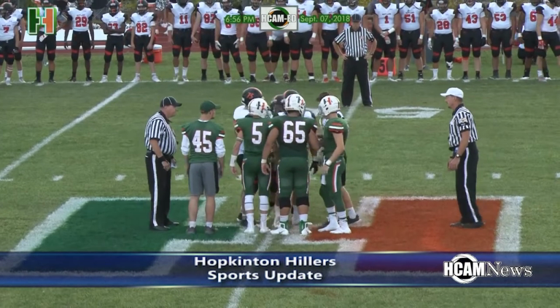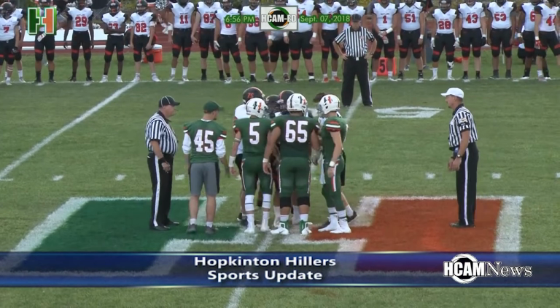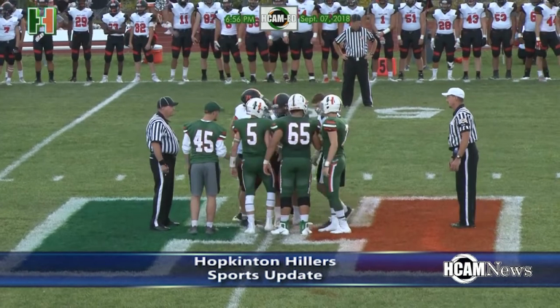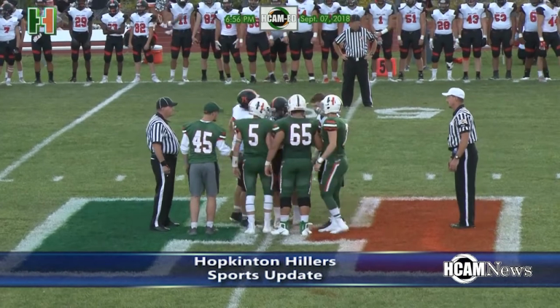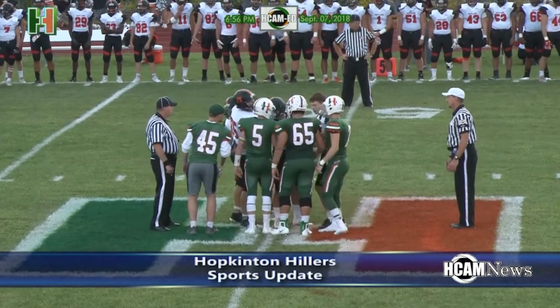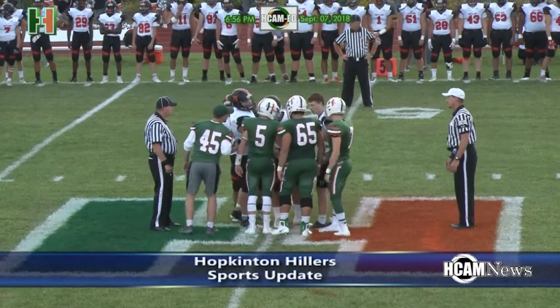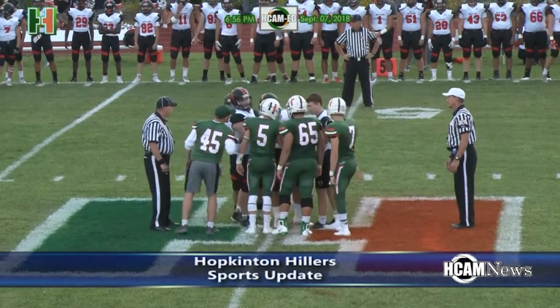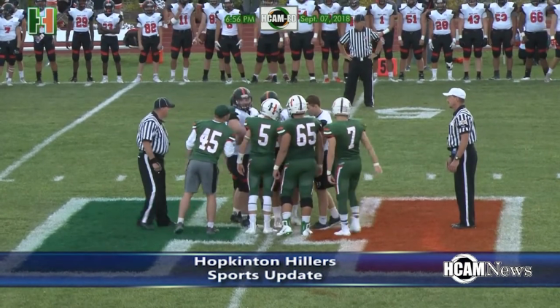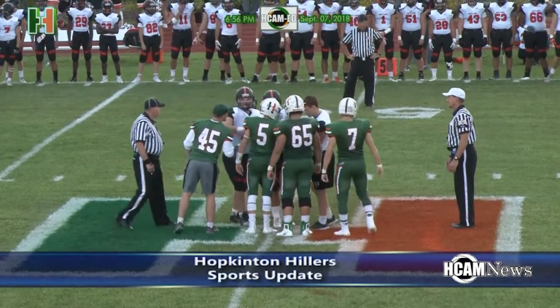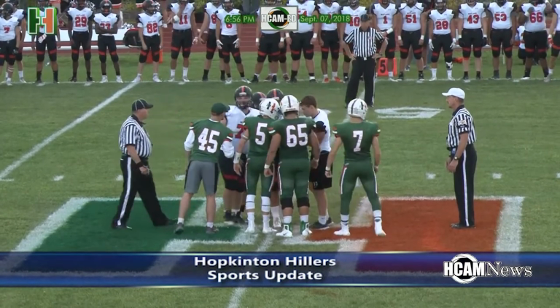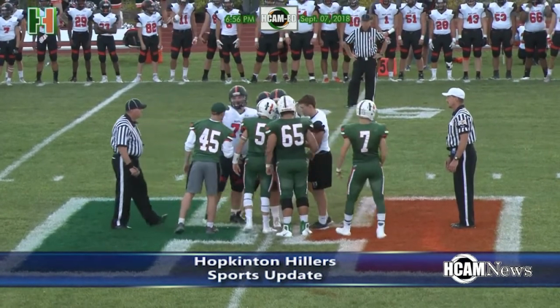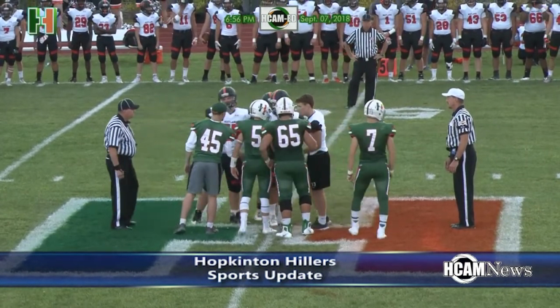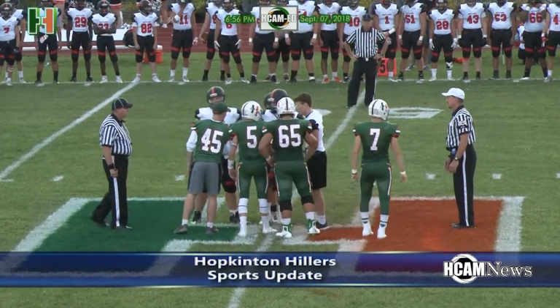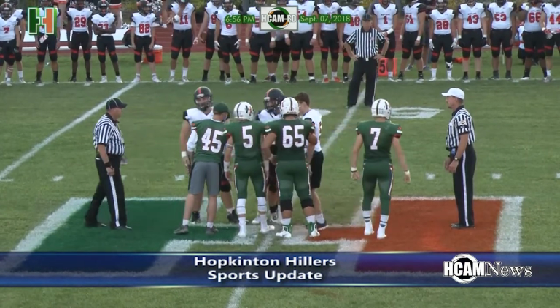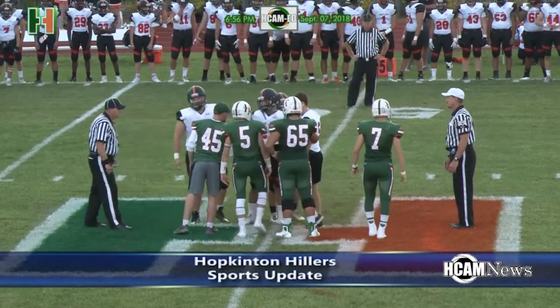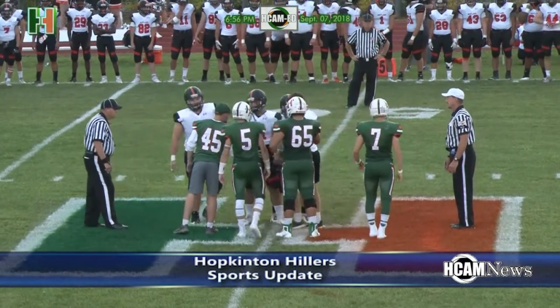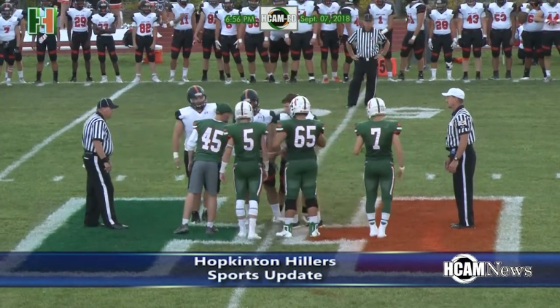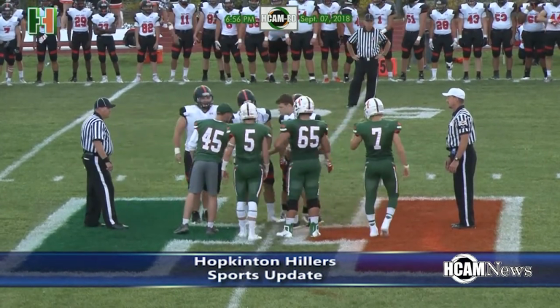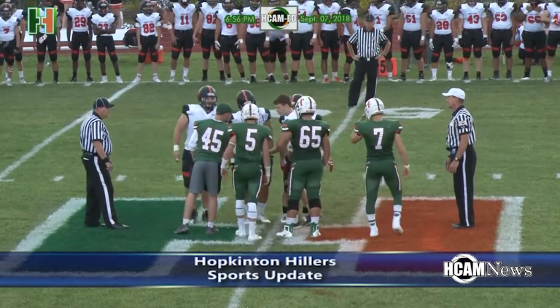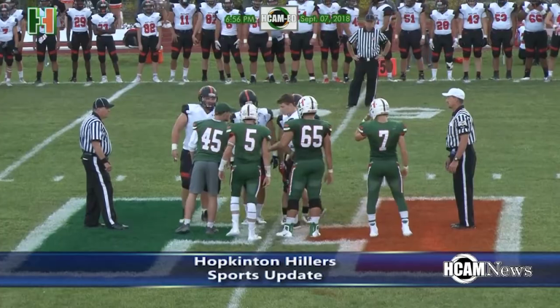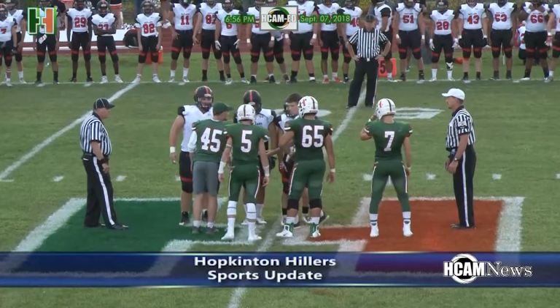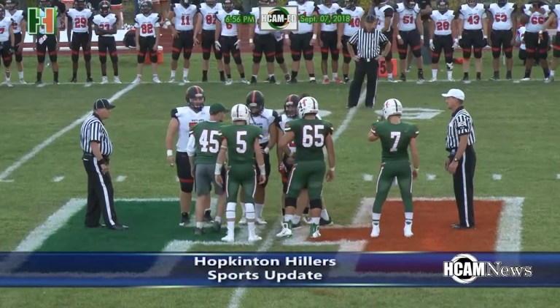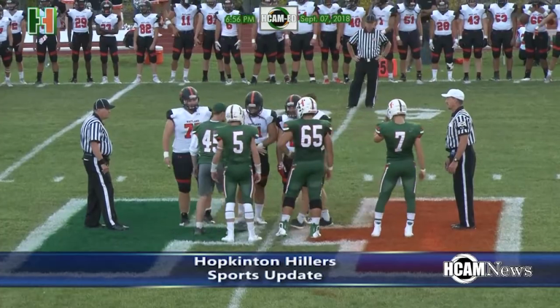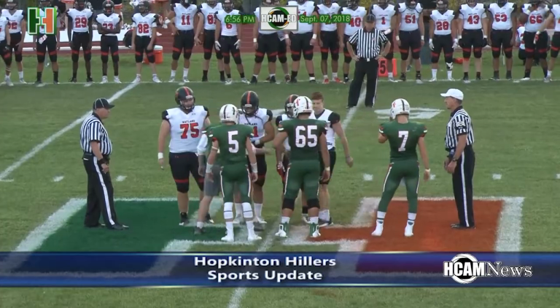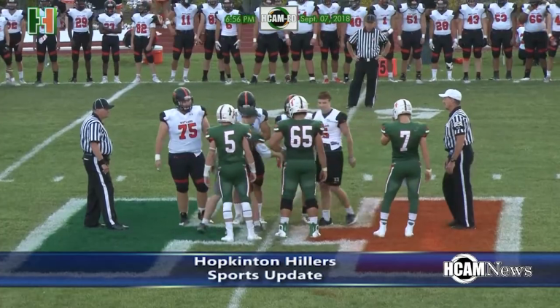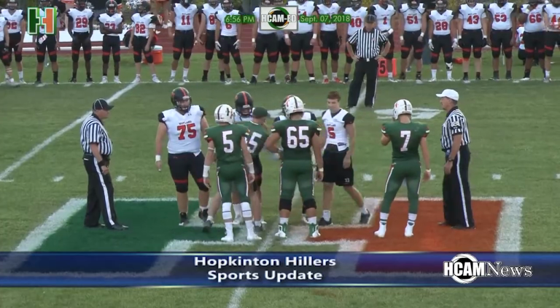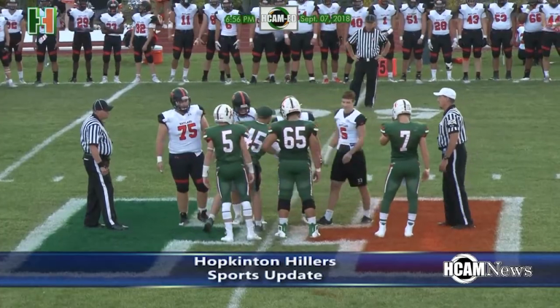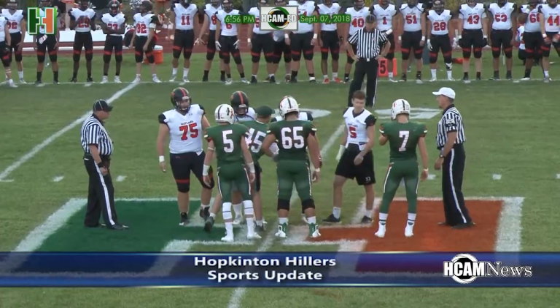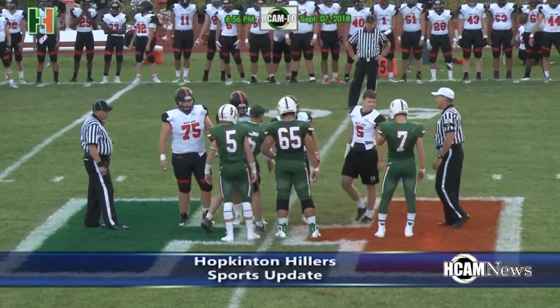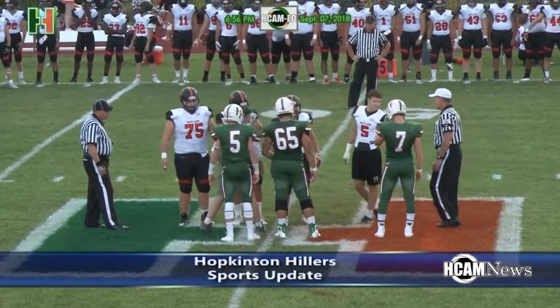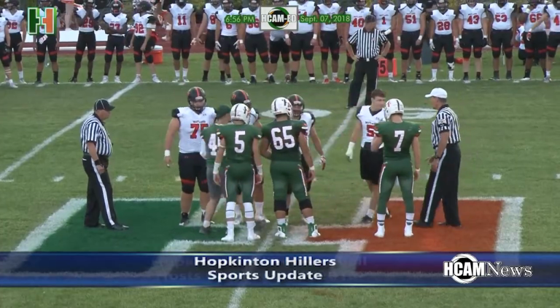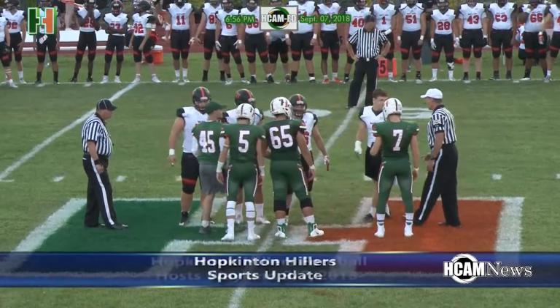Hopkinton Hillers football hosting Weyland to open the 2018-2019 regular season.